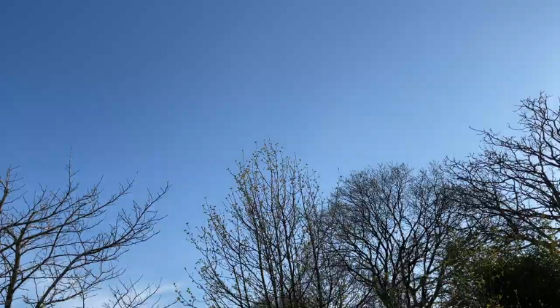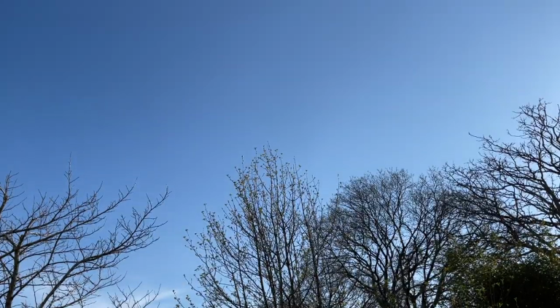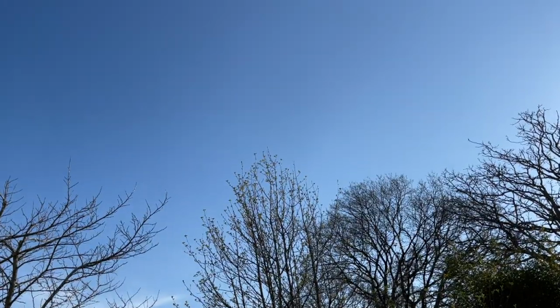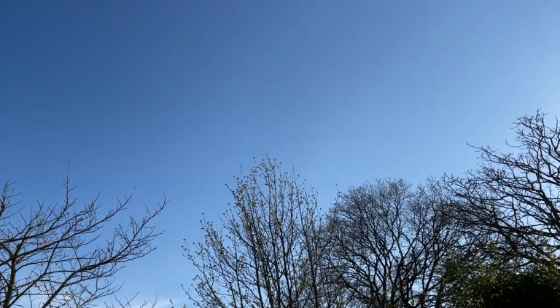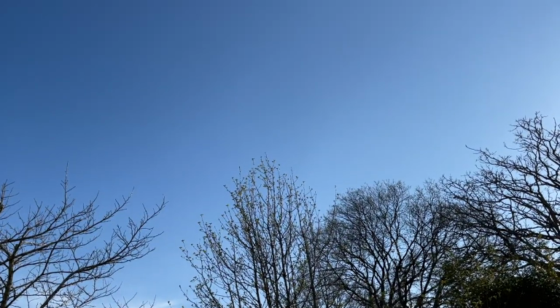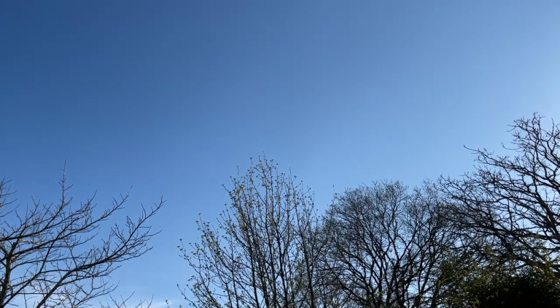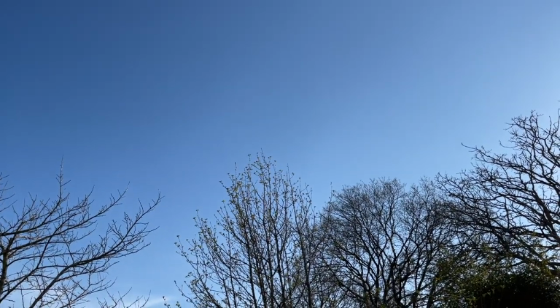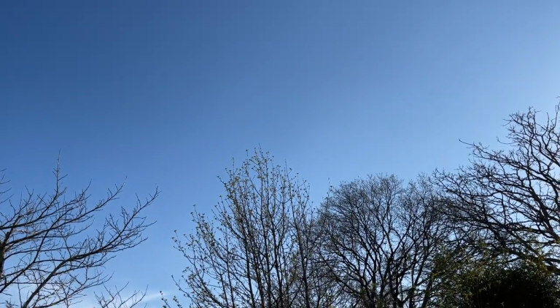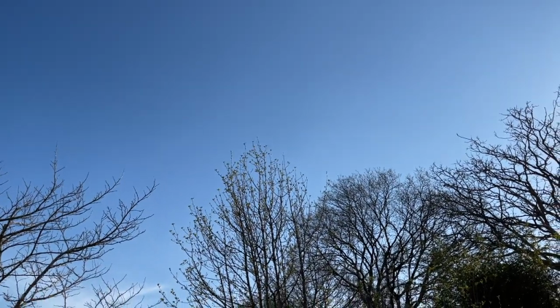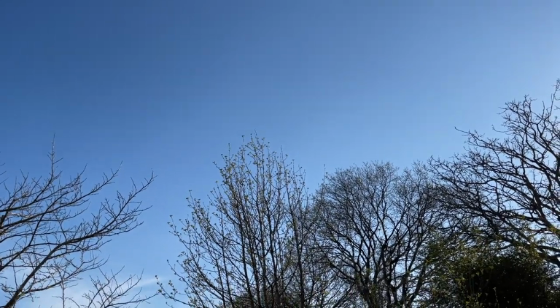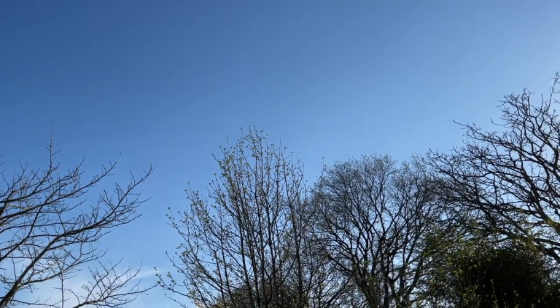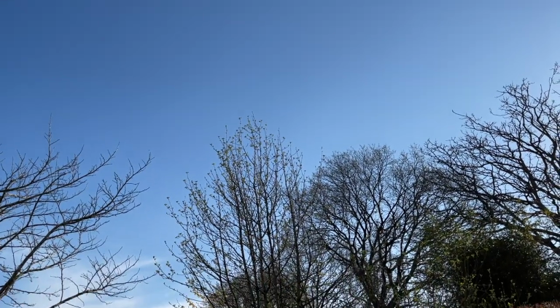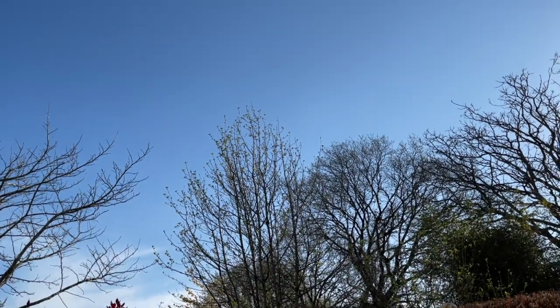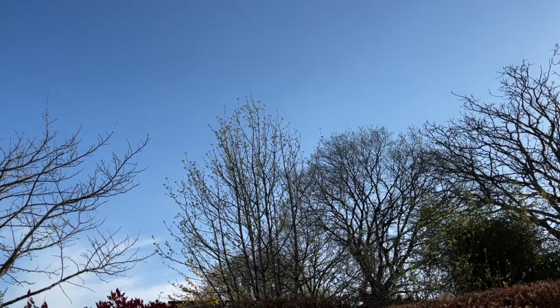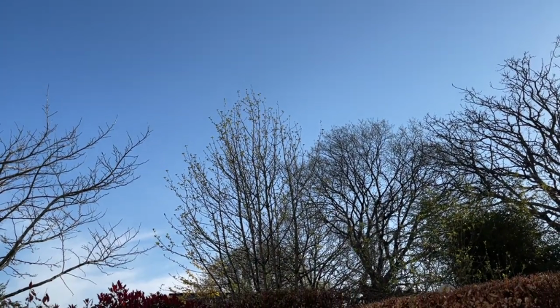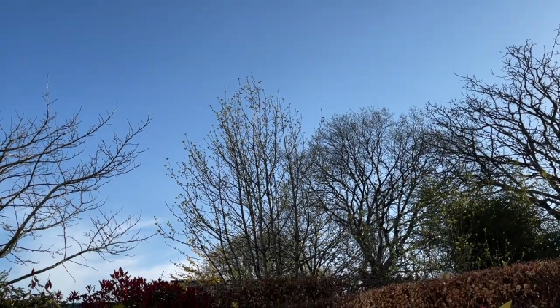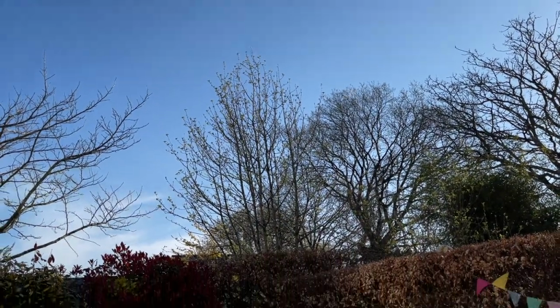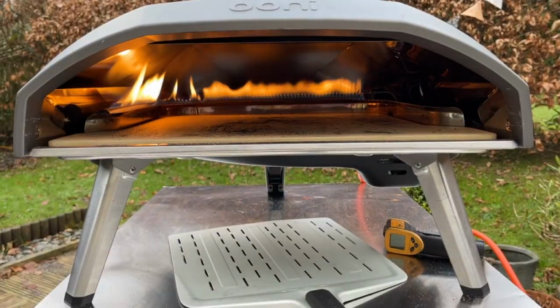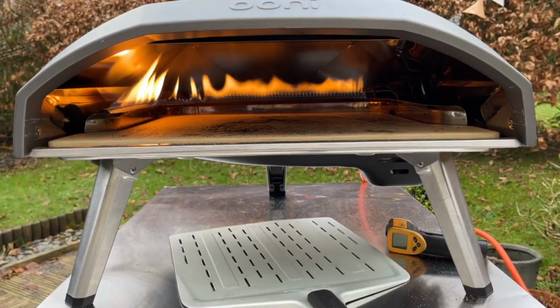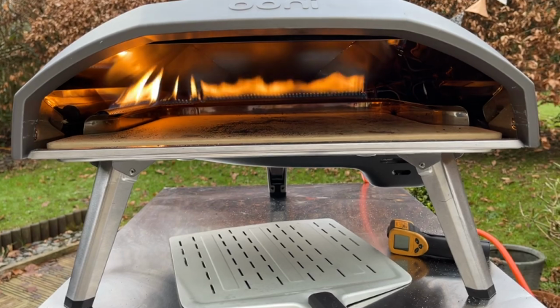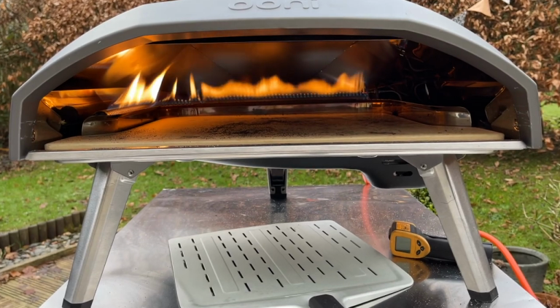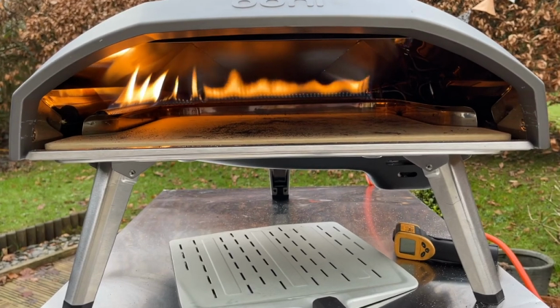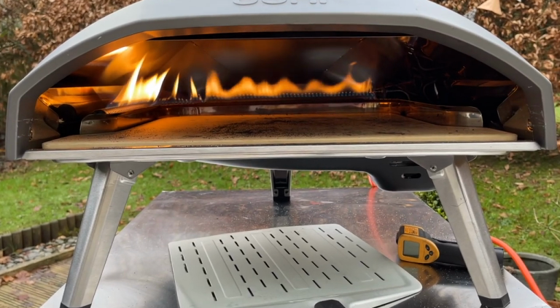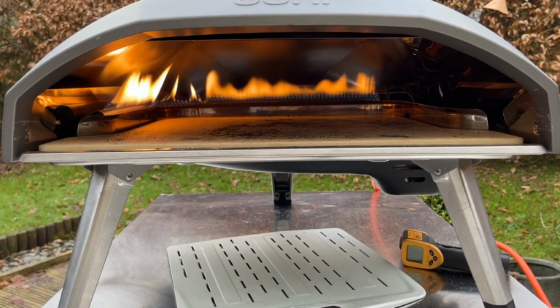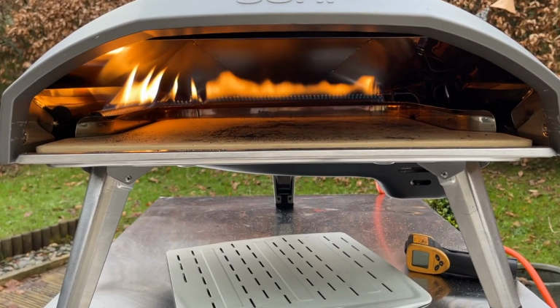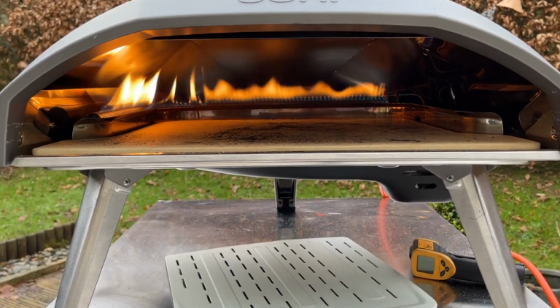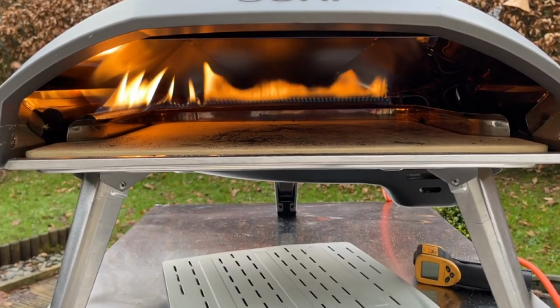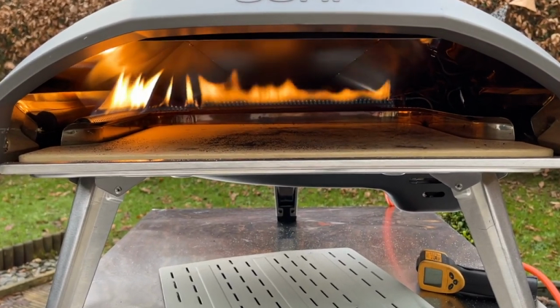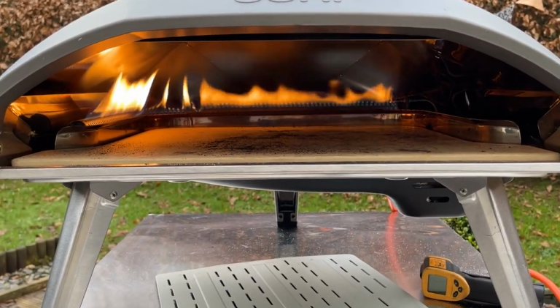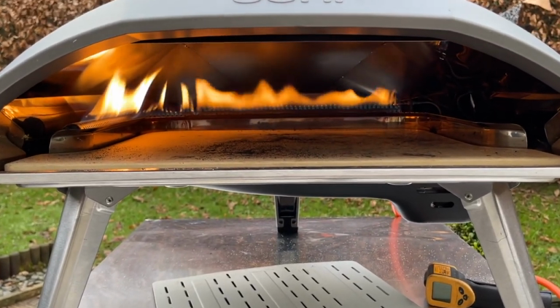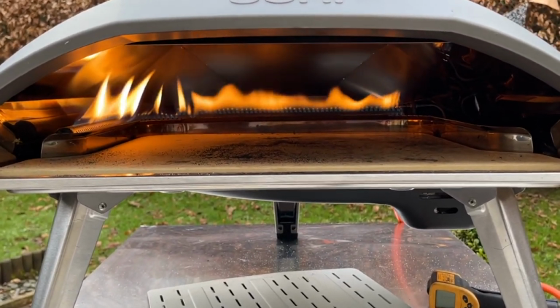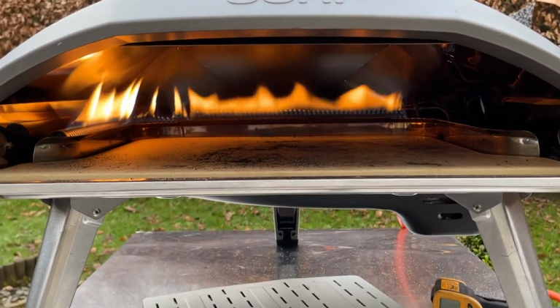Hello and welcome to our learning to cook pizza journey. Today it's time for the Unicoda 16 eight-month review.